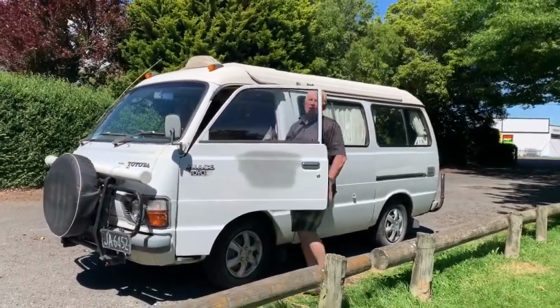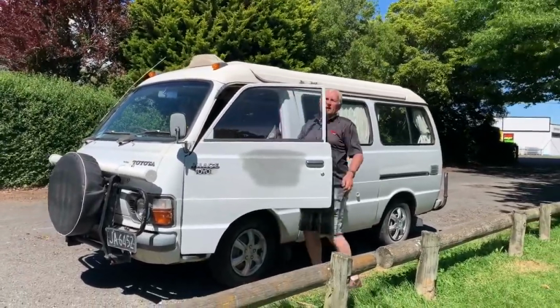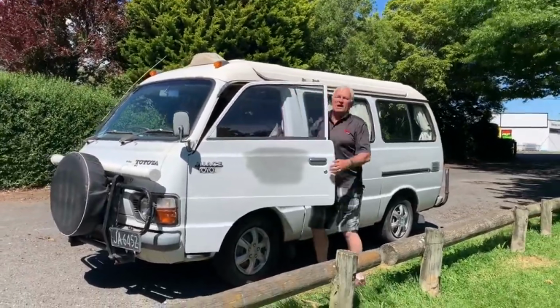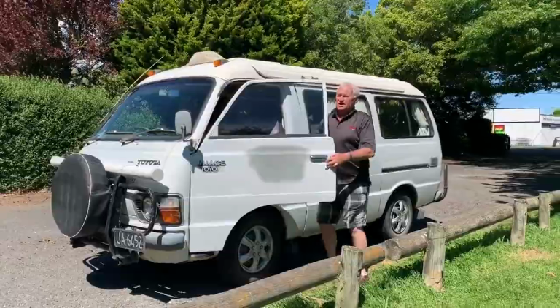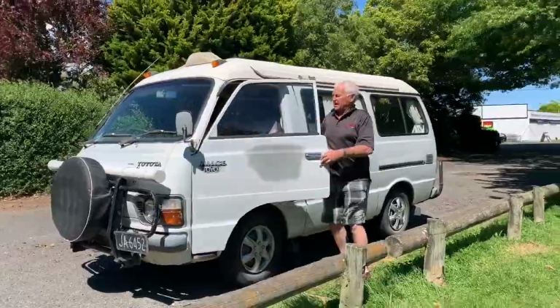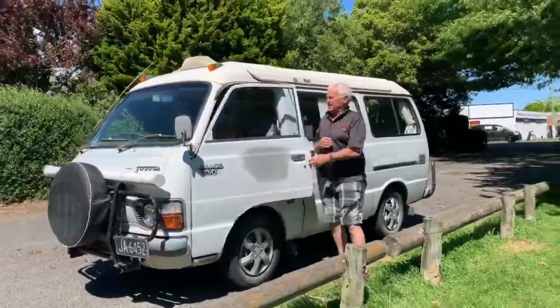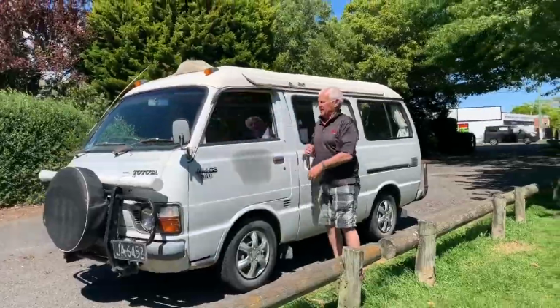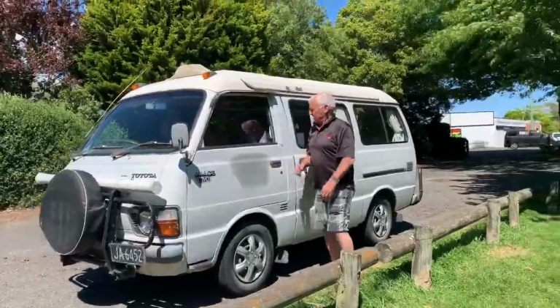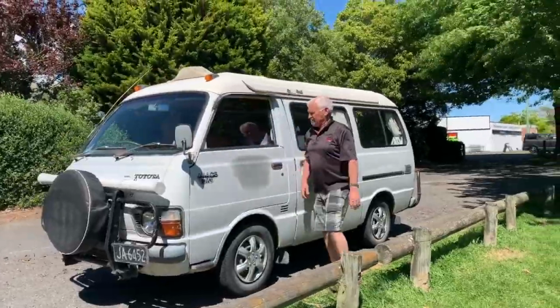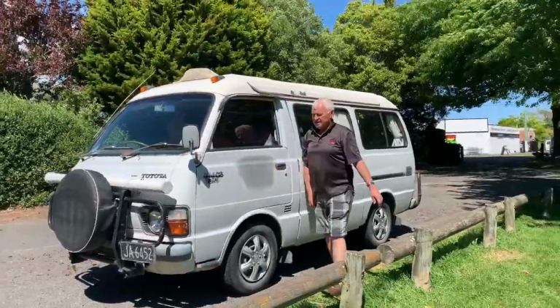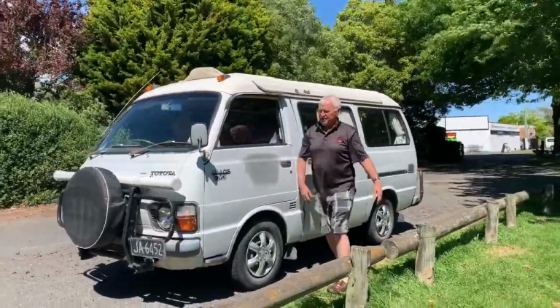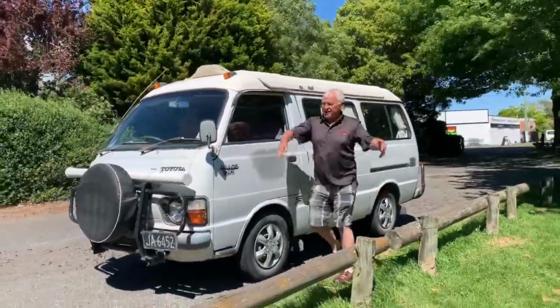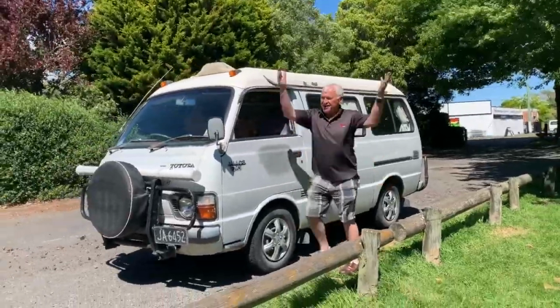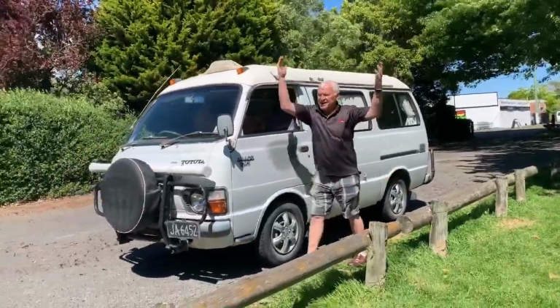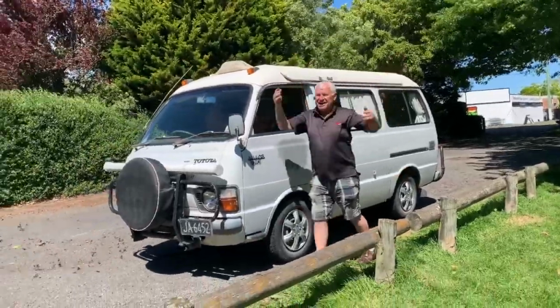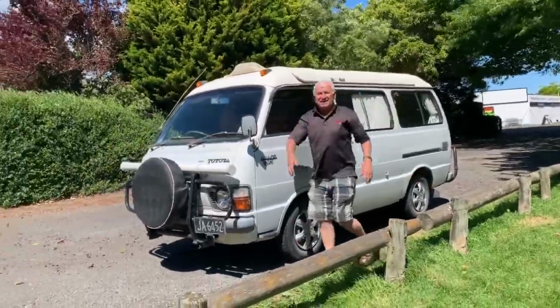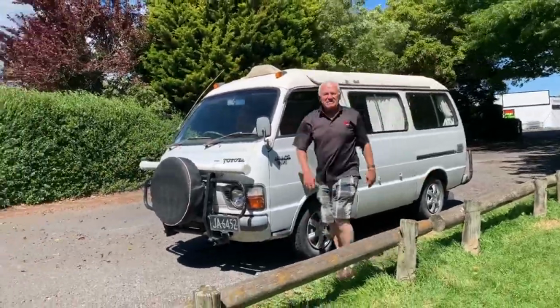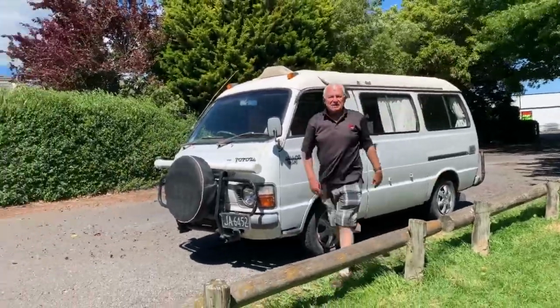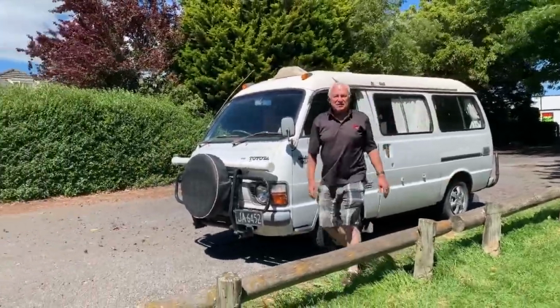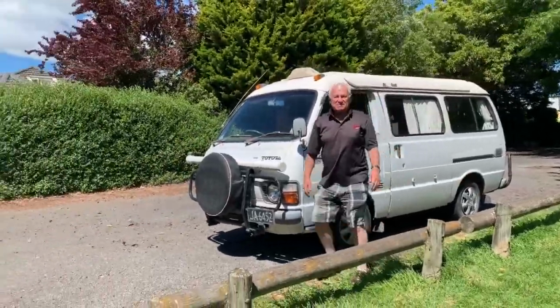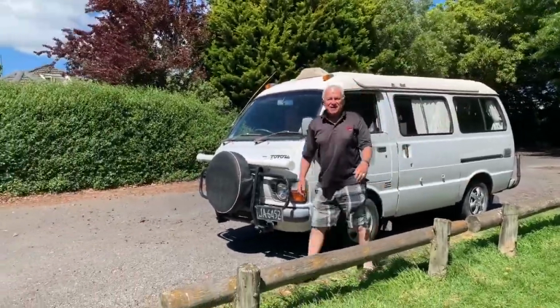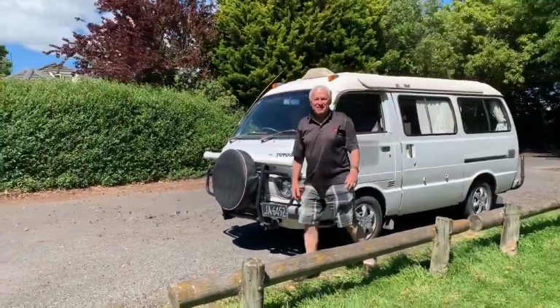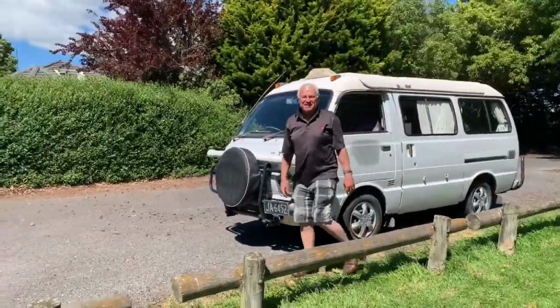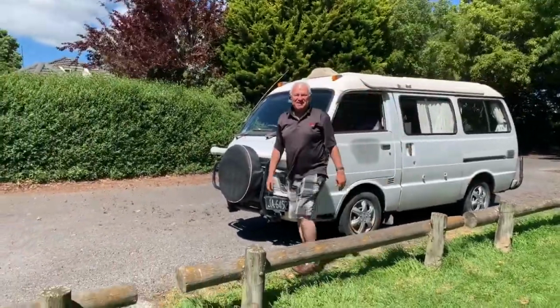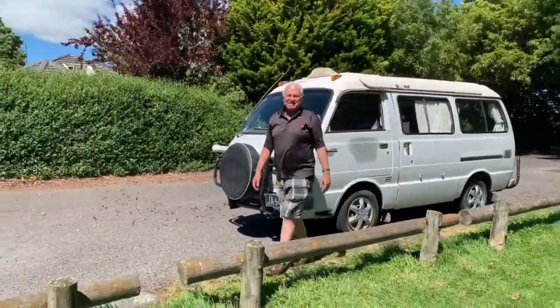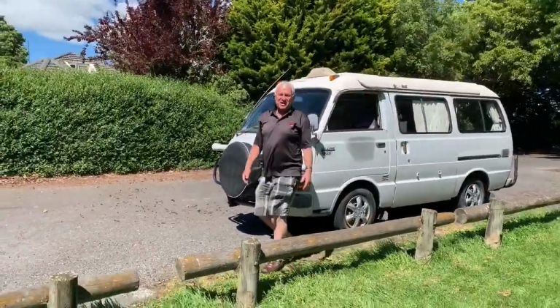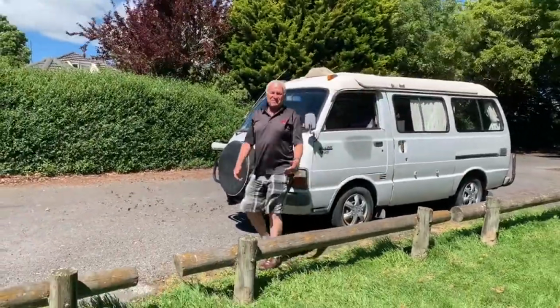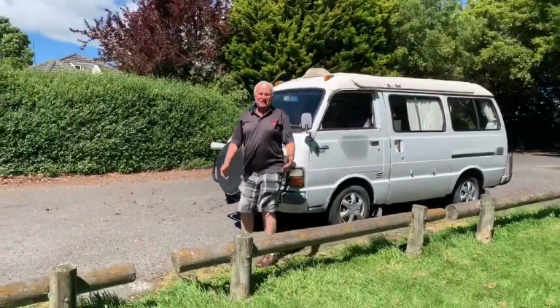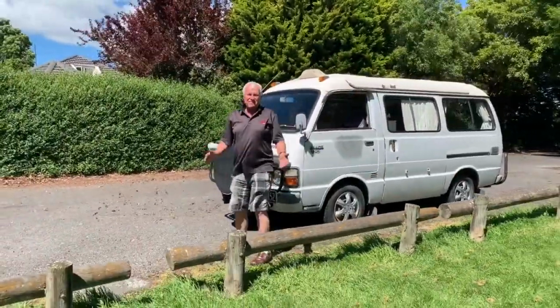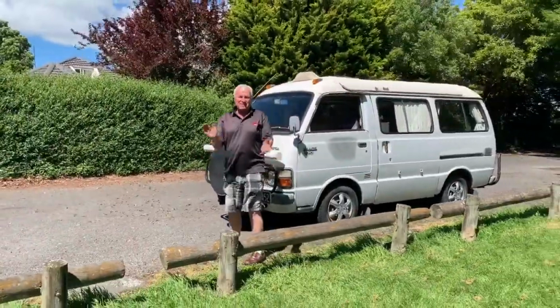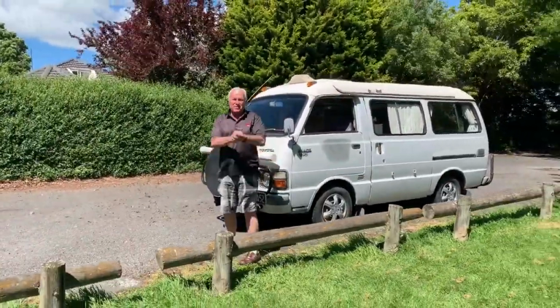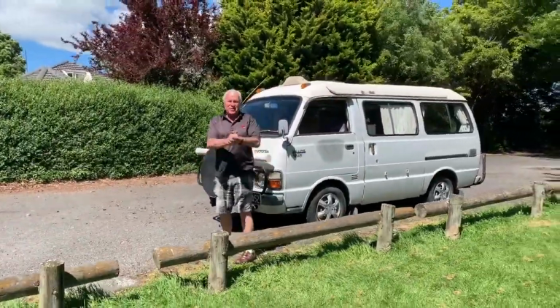We're done in the area we were camping. Time to get back to work.